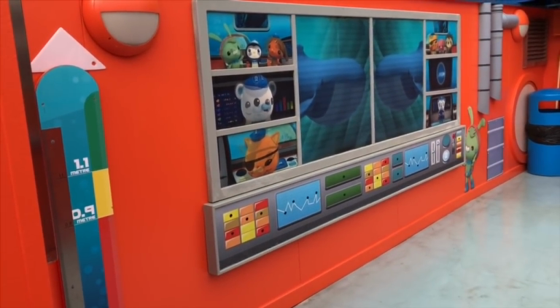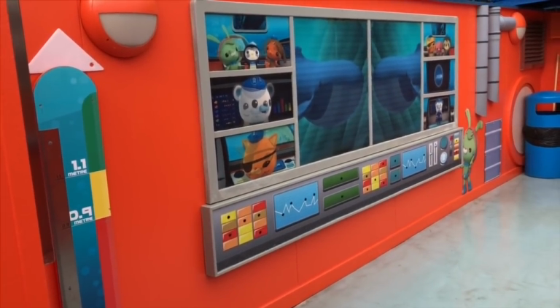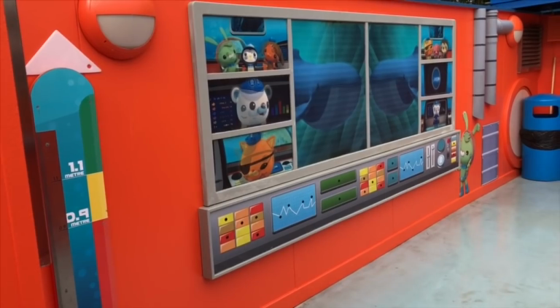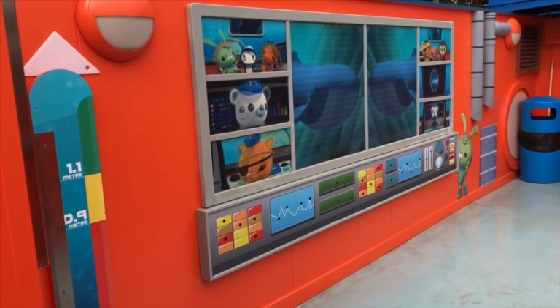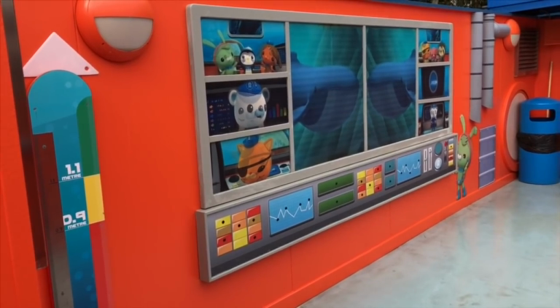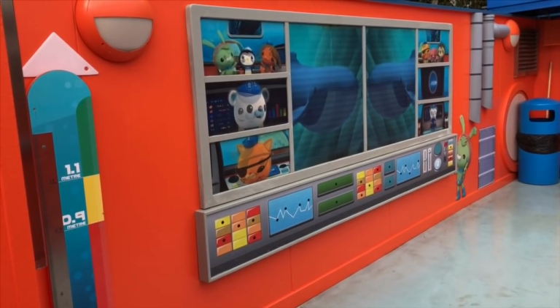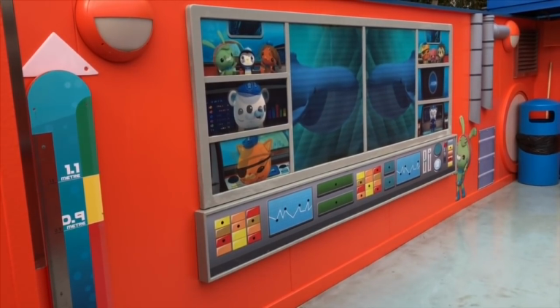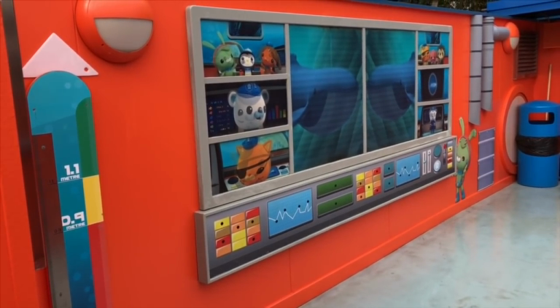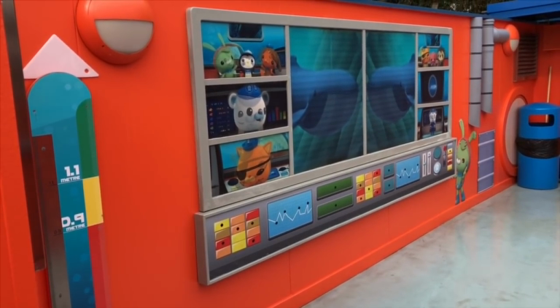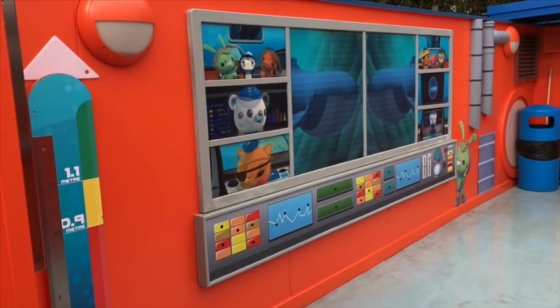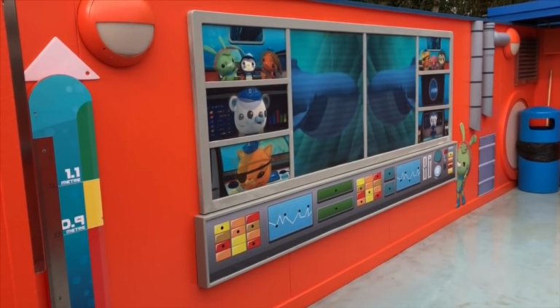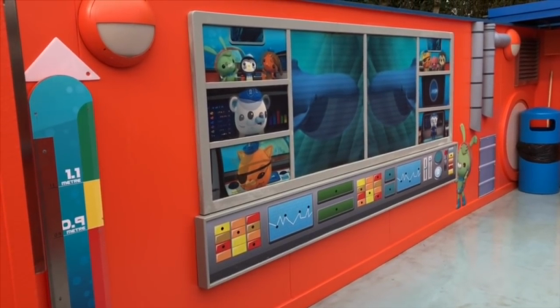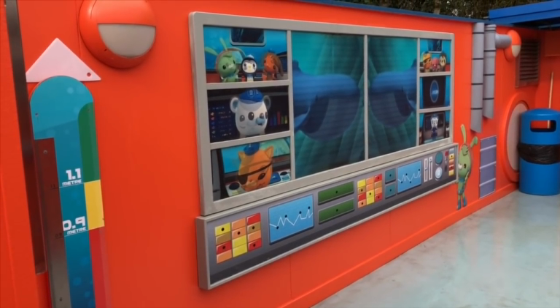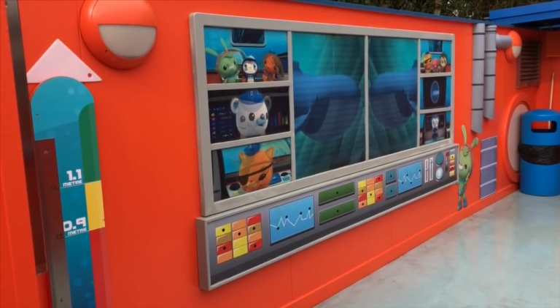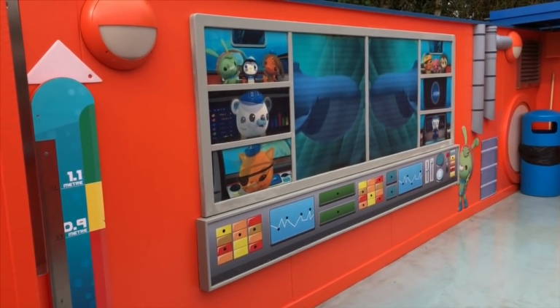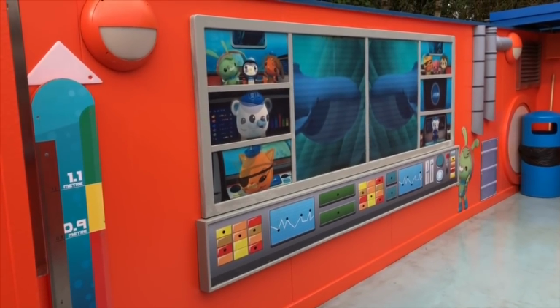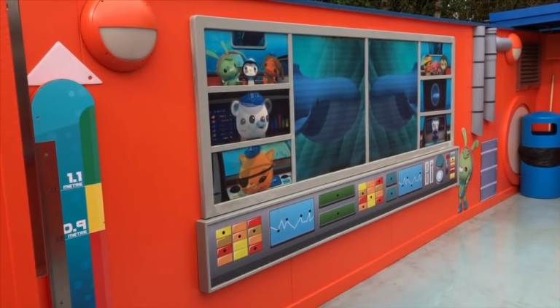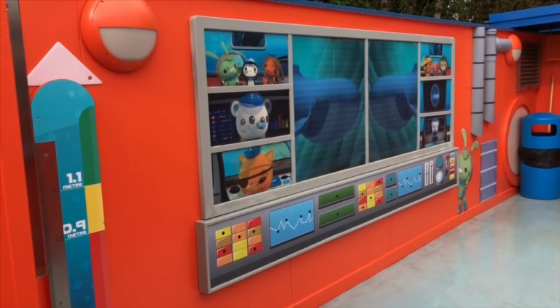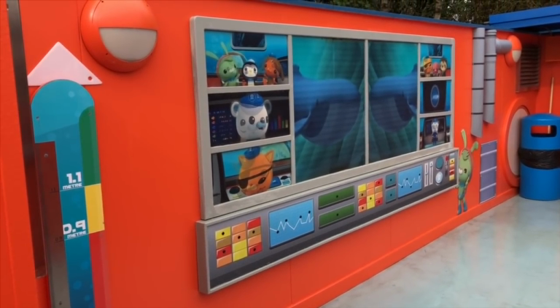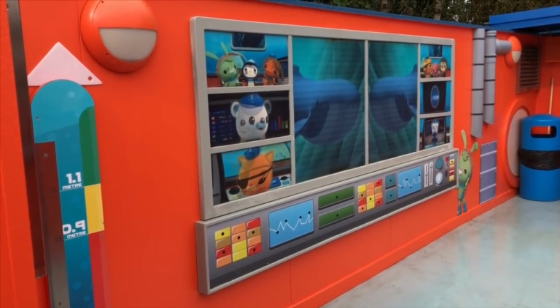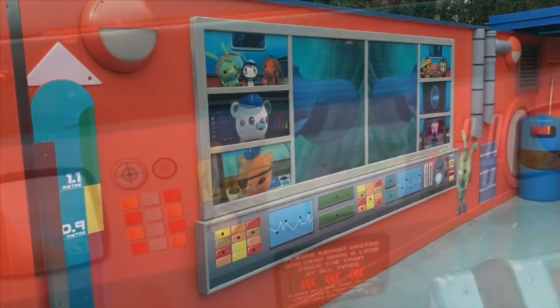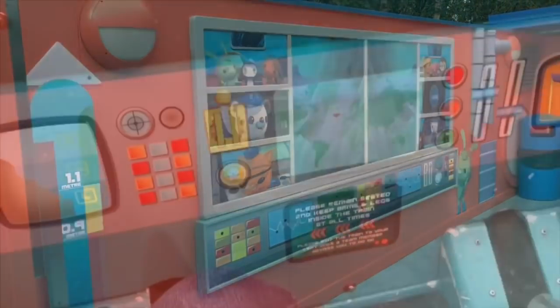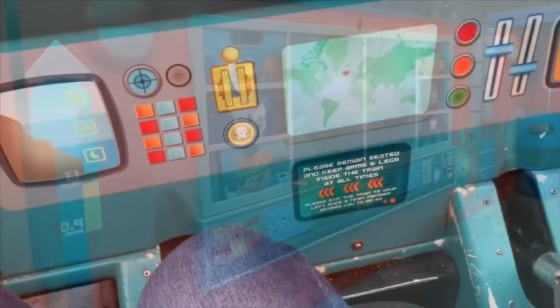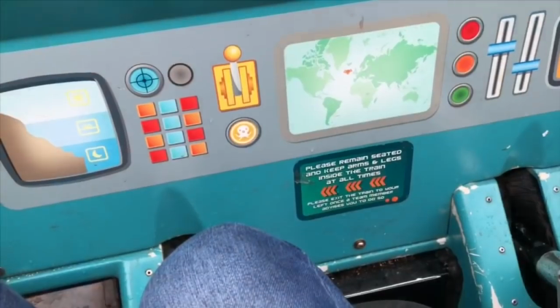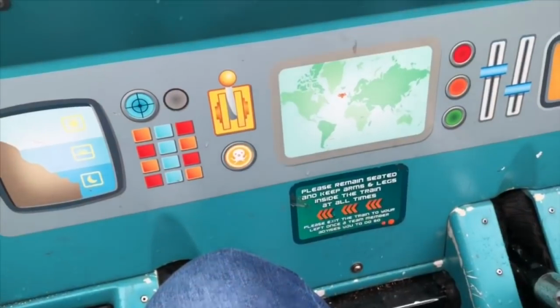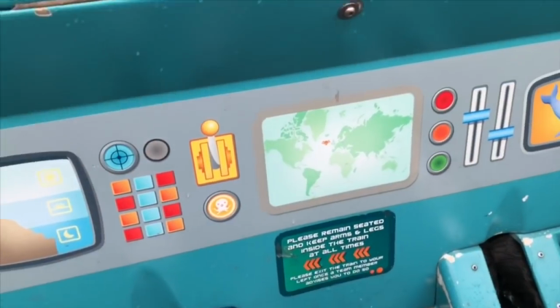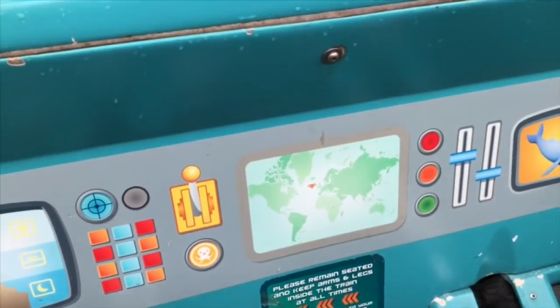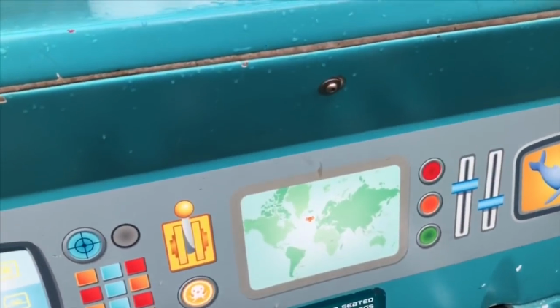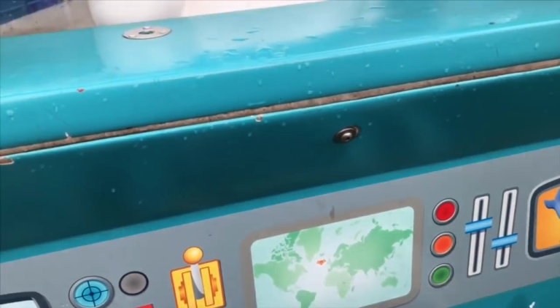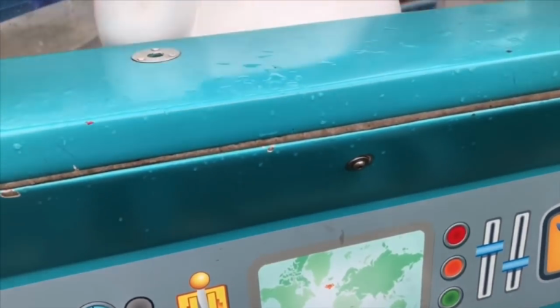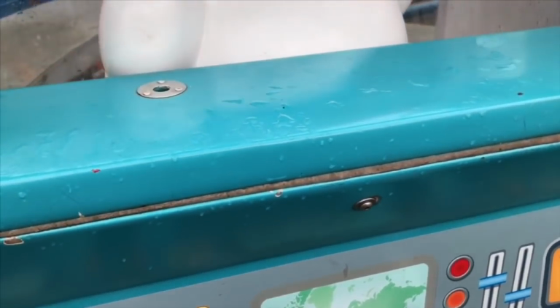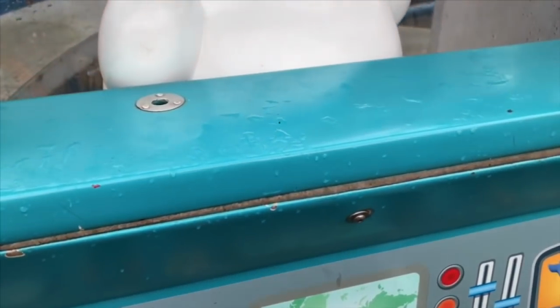We were first in line so we headed towards the front car, the teal one, where there are pretend controls.